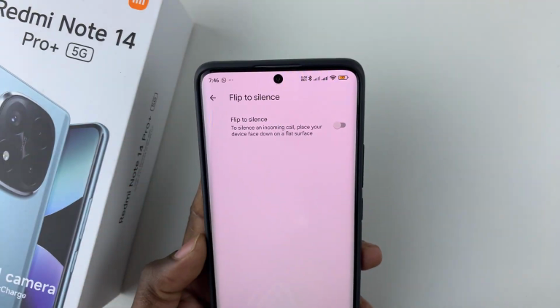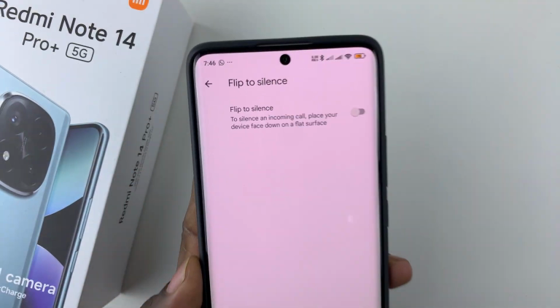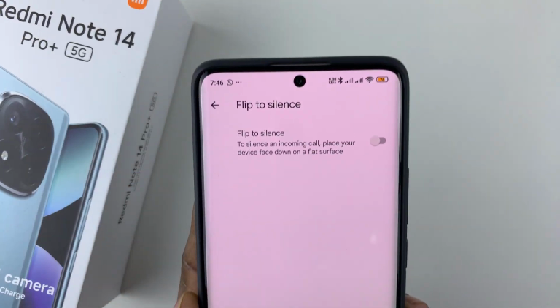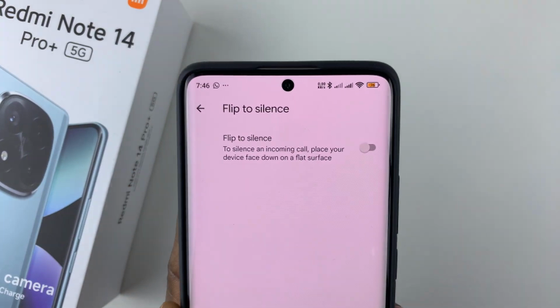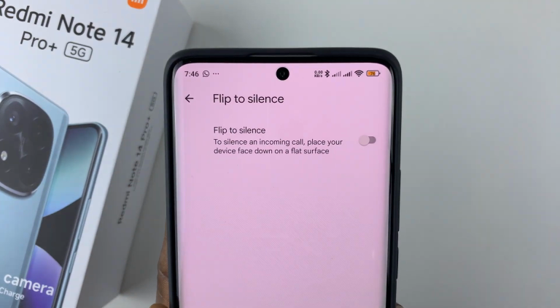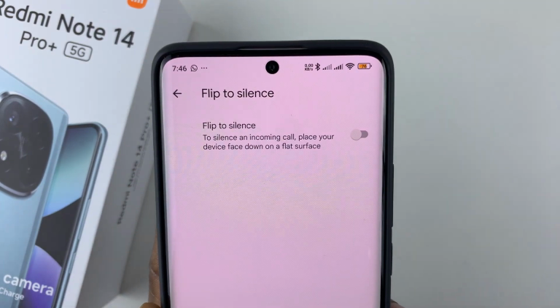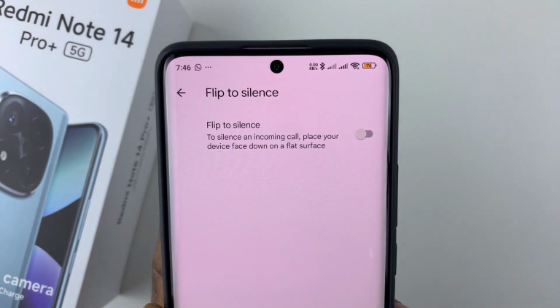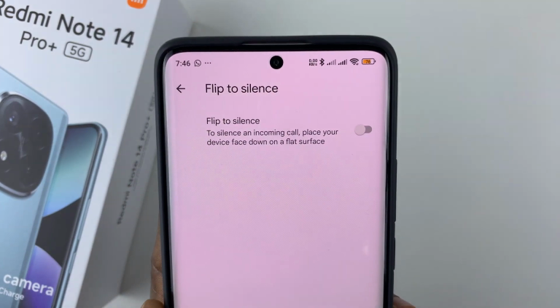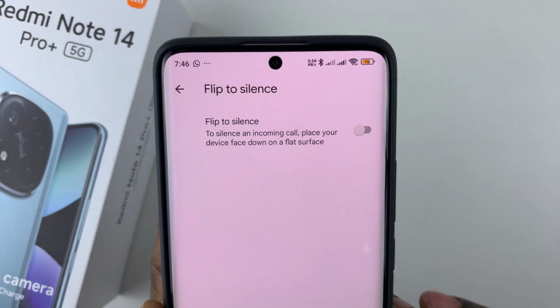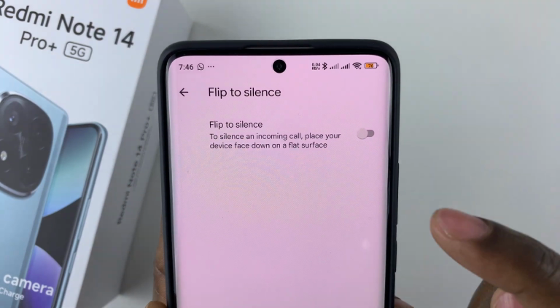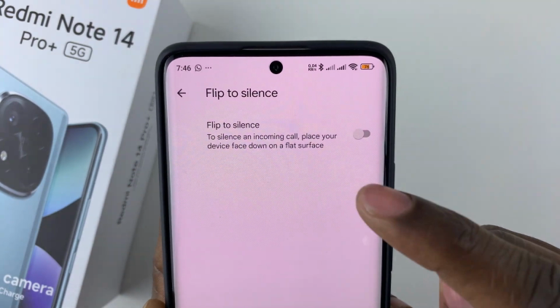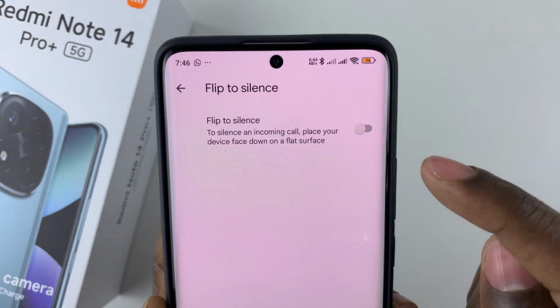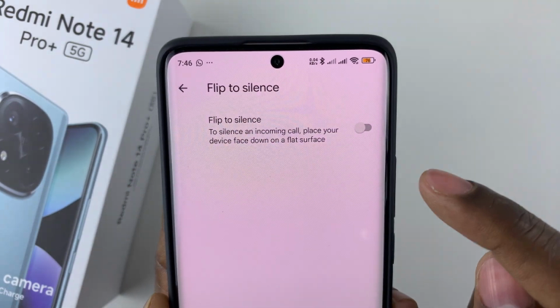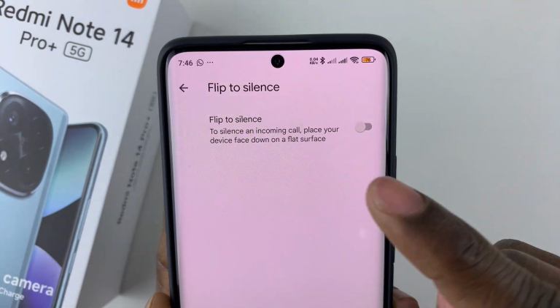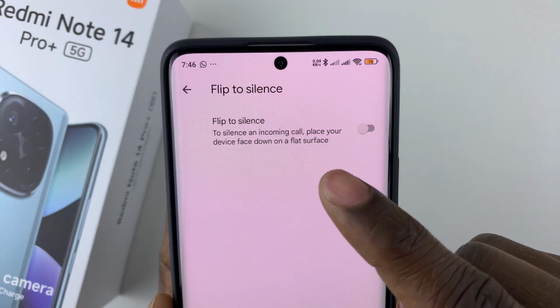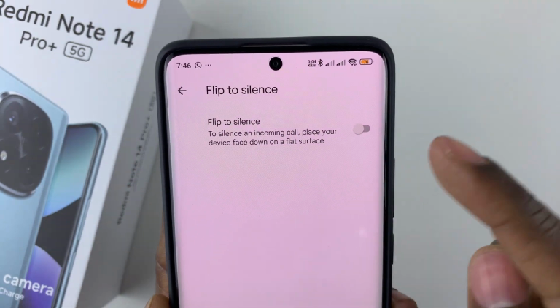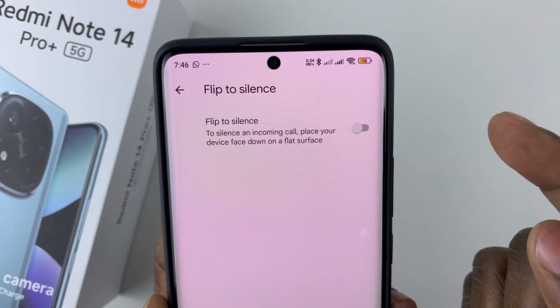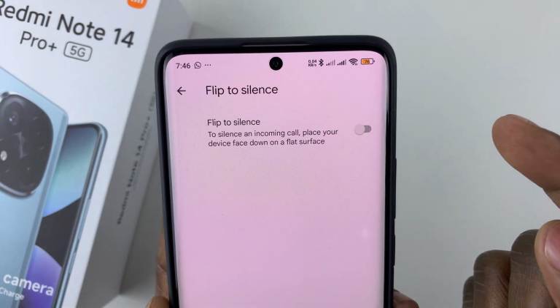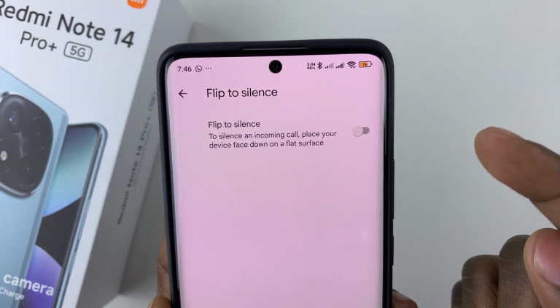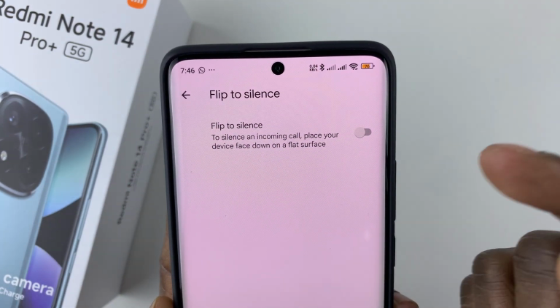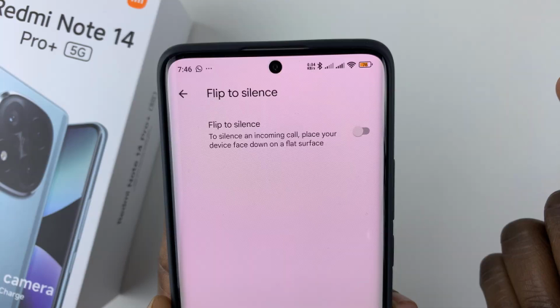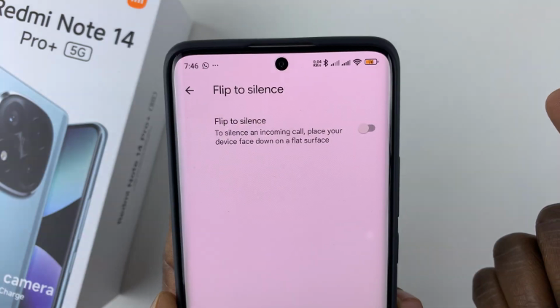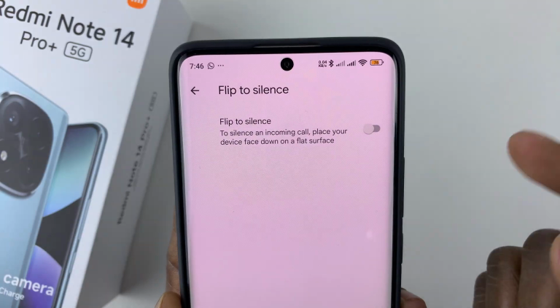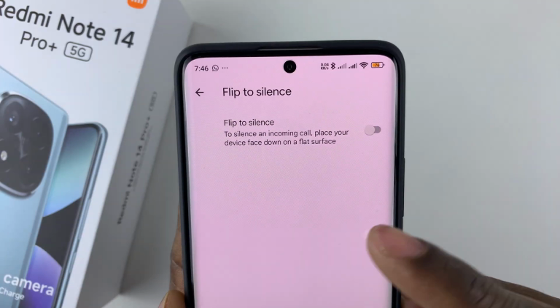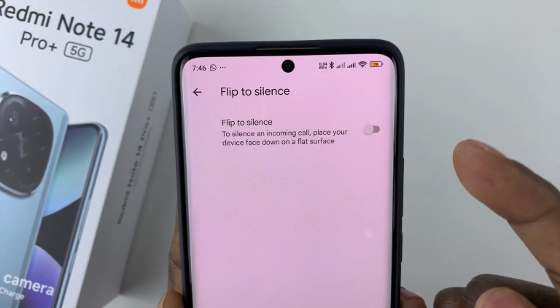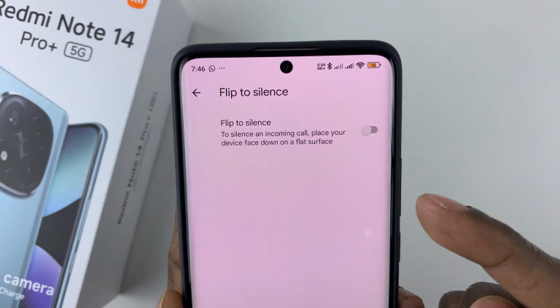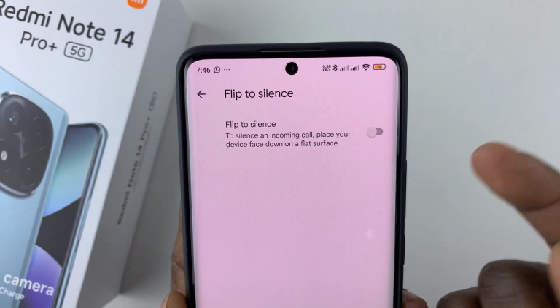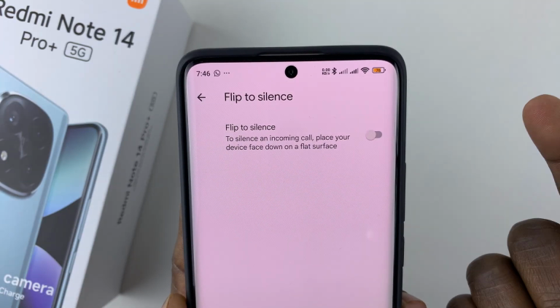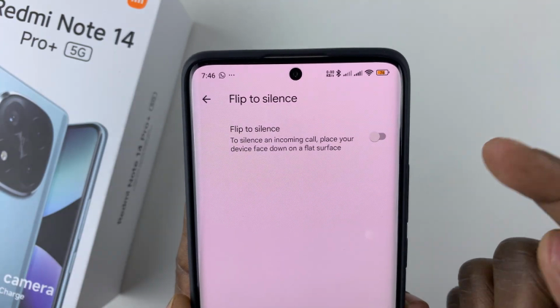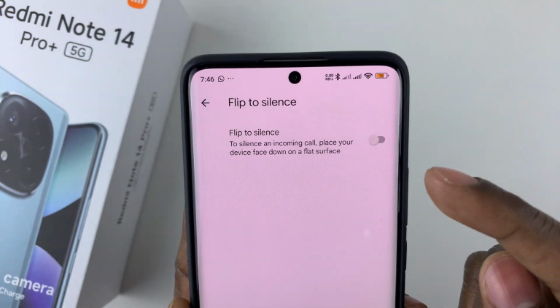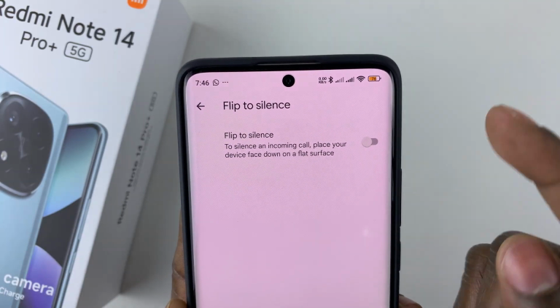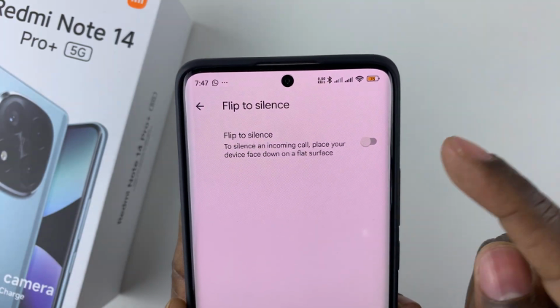You should see this option: flip to silence — to silence an incoming call, place your device face down on a flat surface.